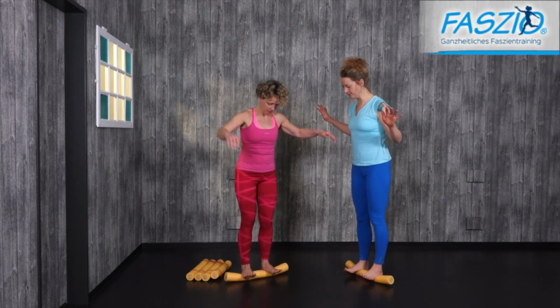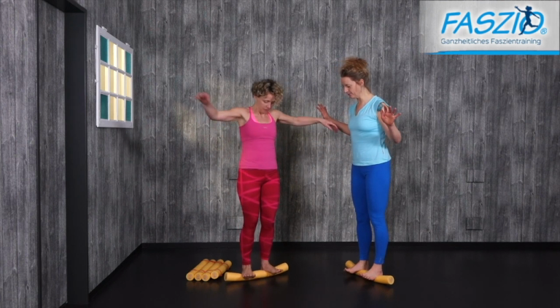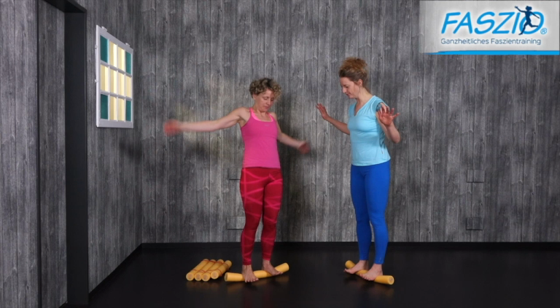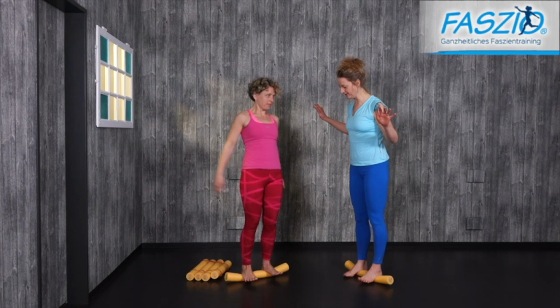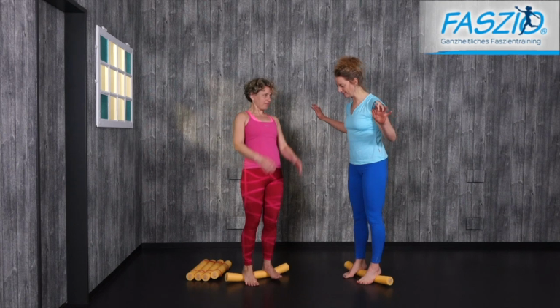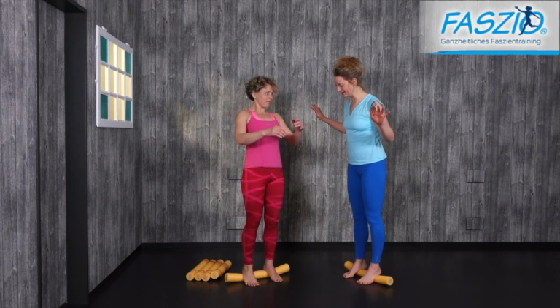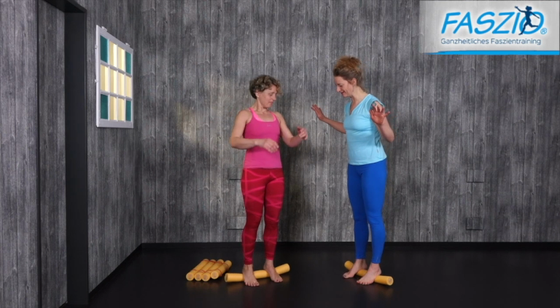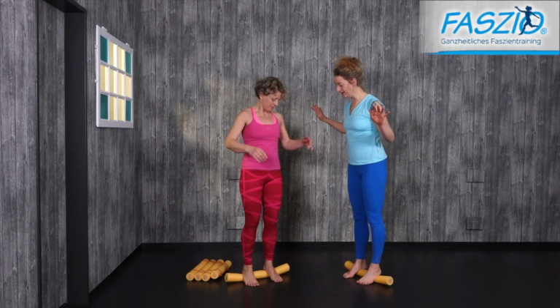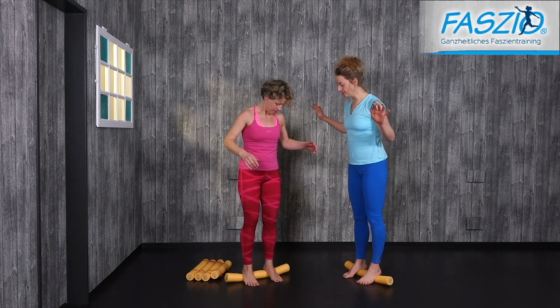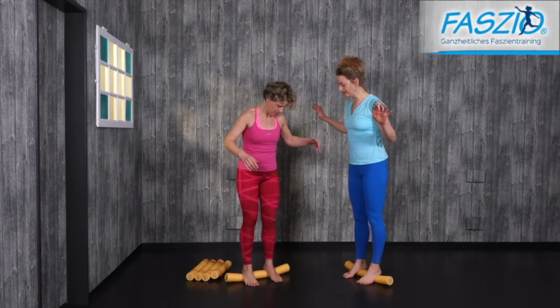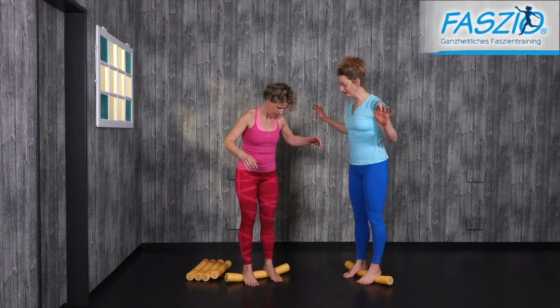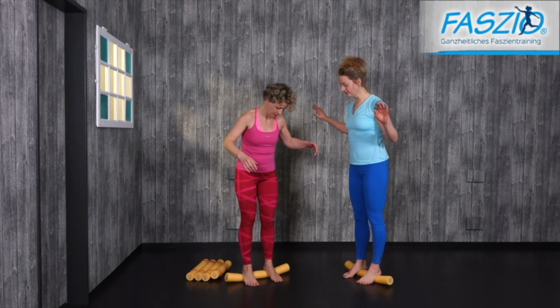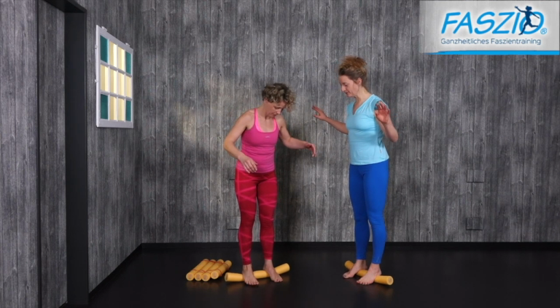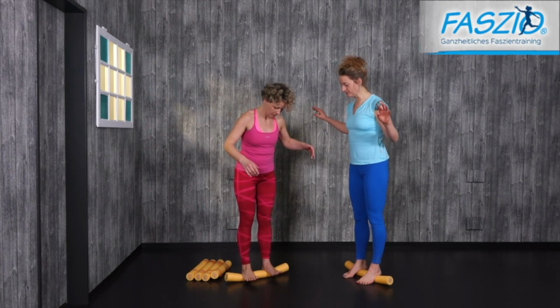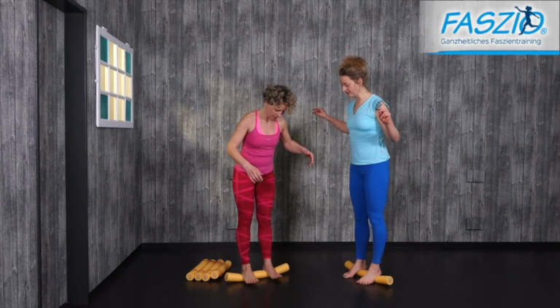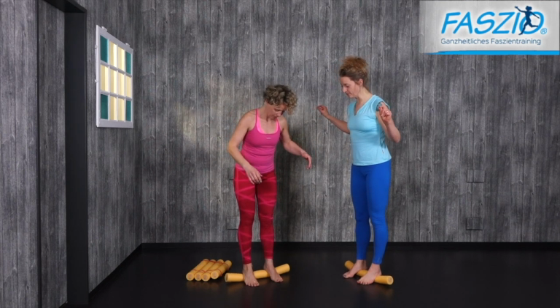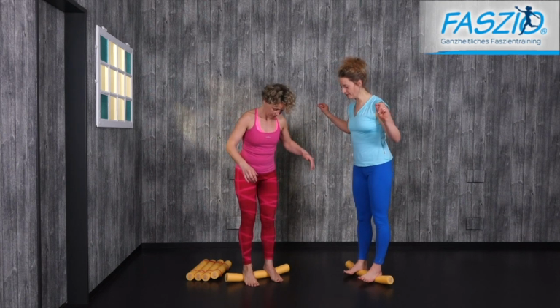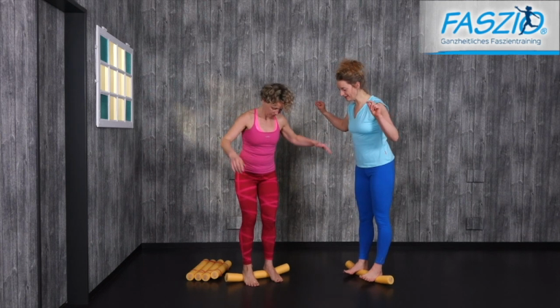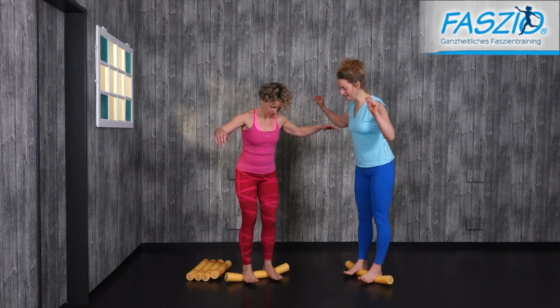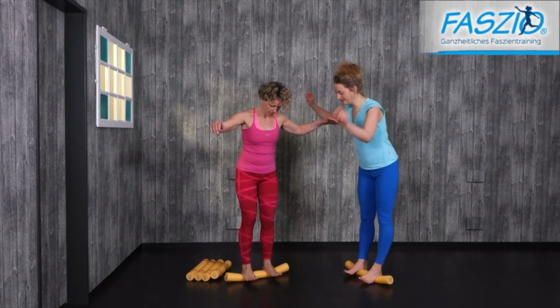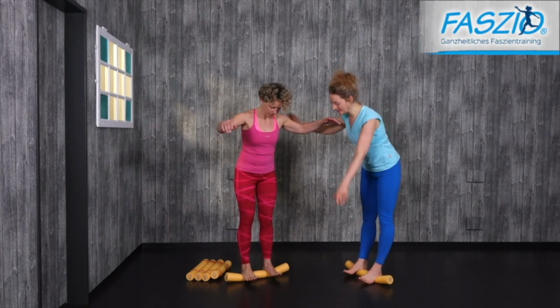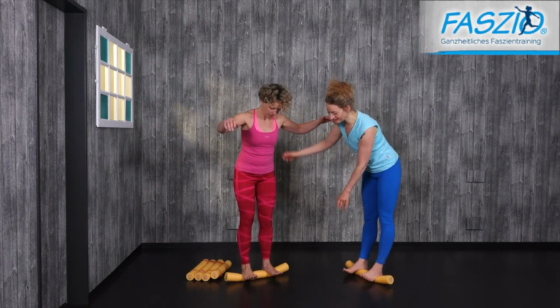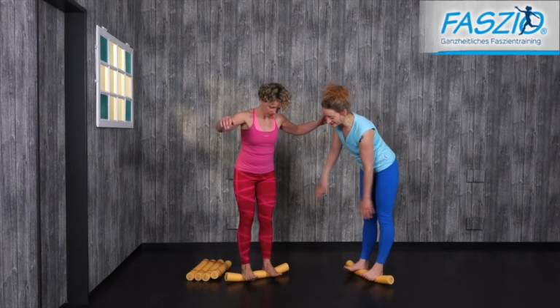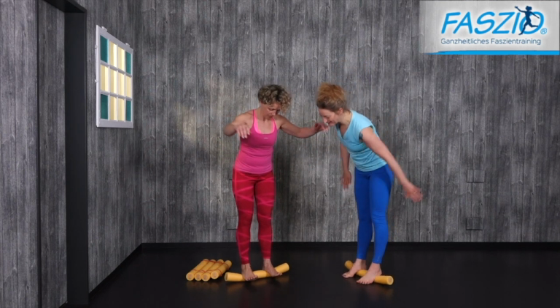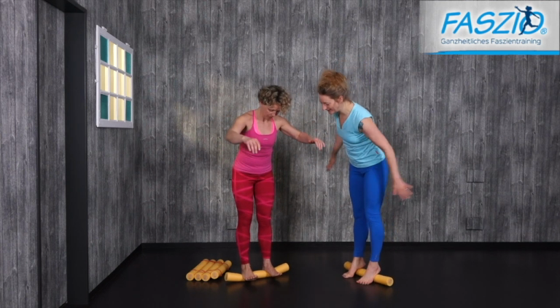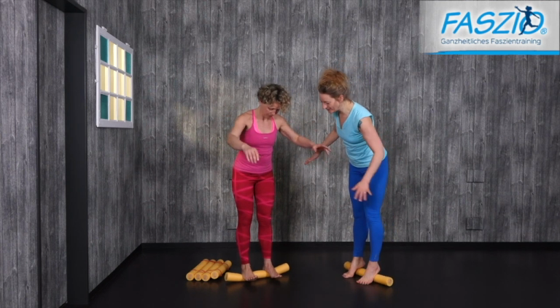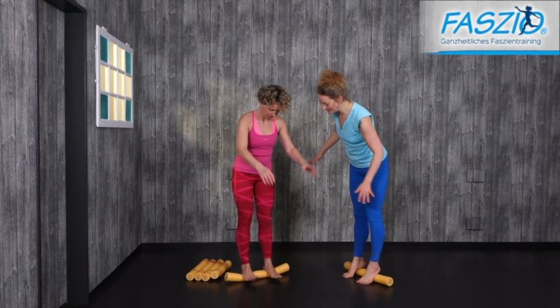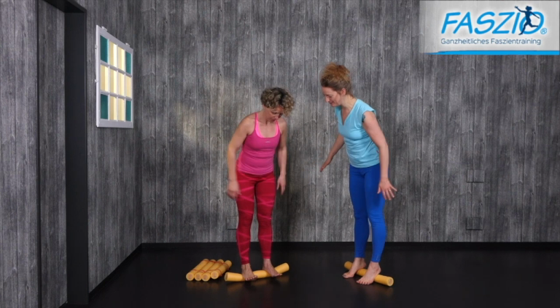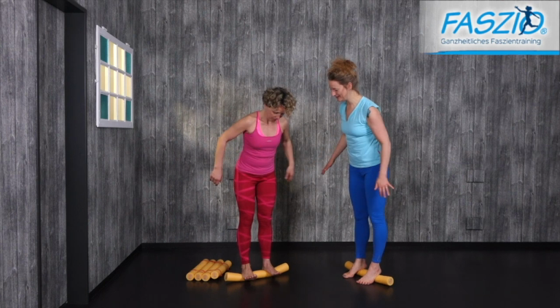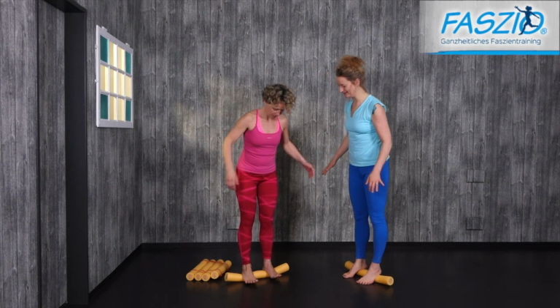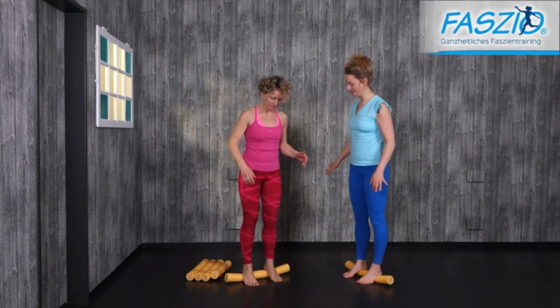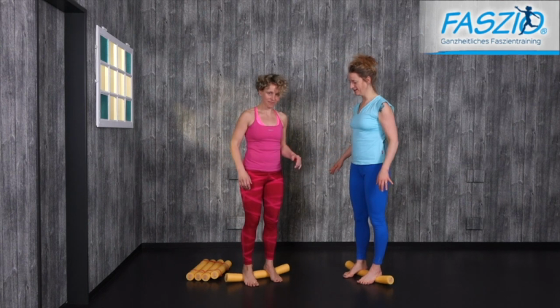Hold for two seconds: up, up, down. Then three seconds: up, up, up, down.